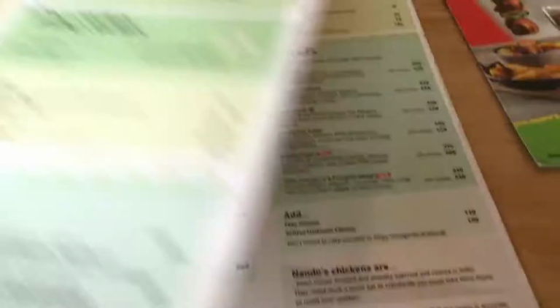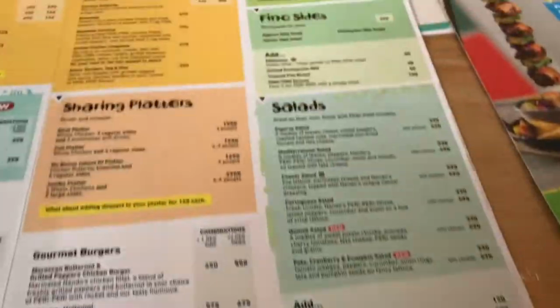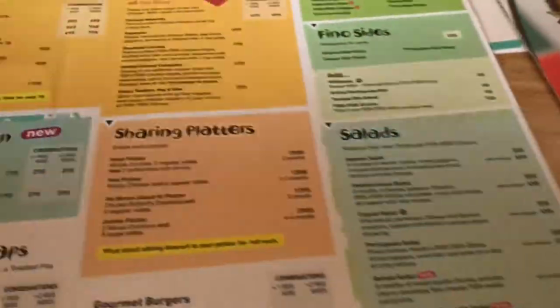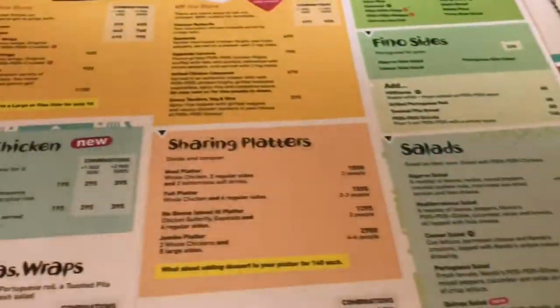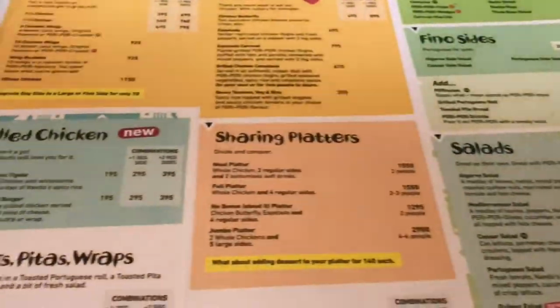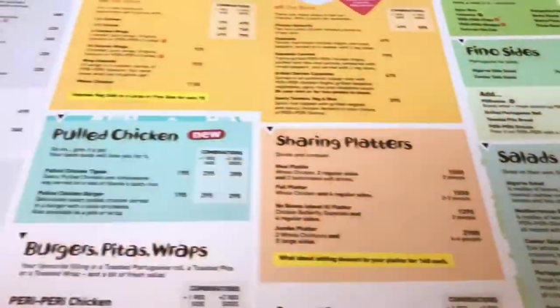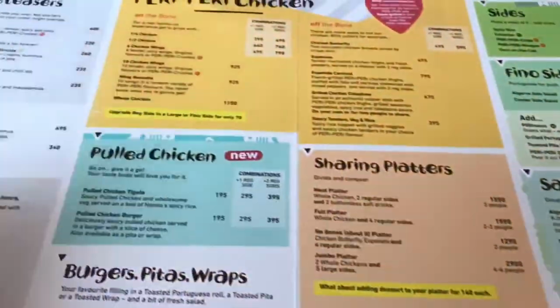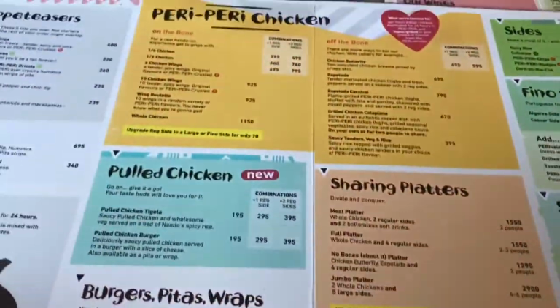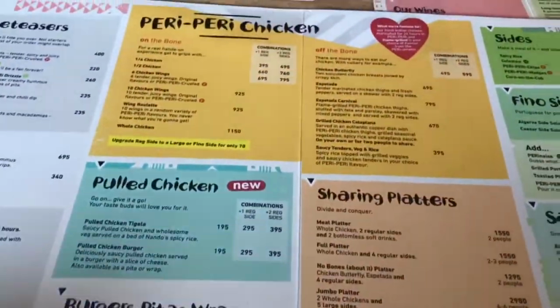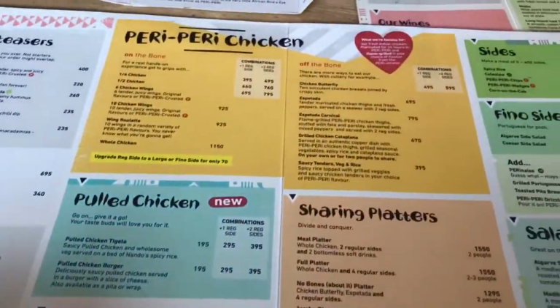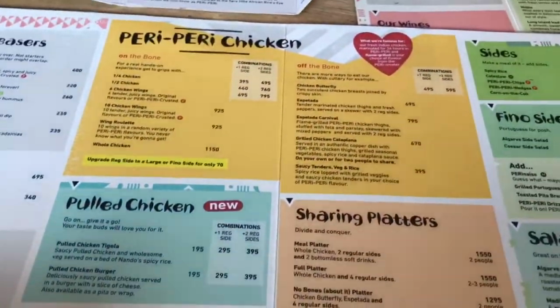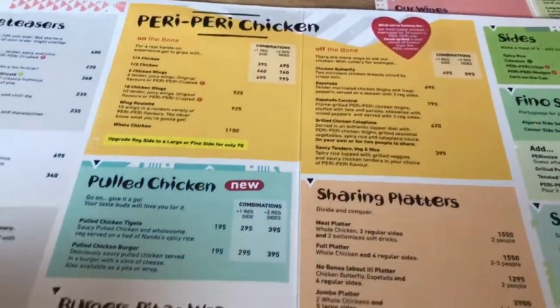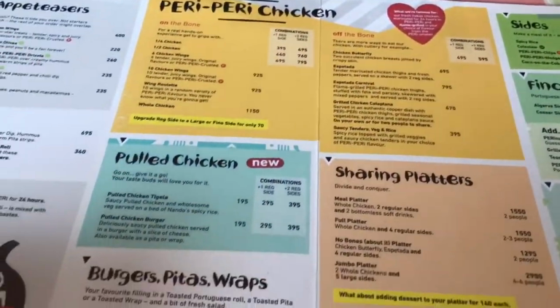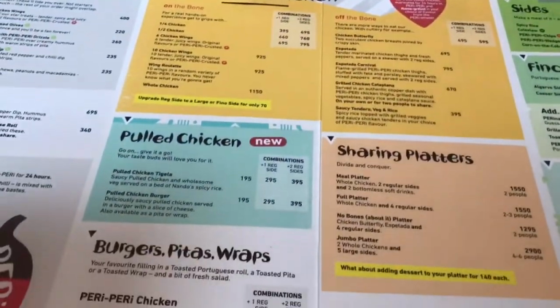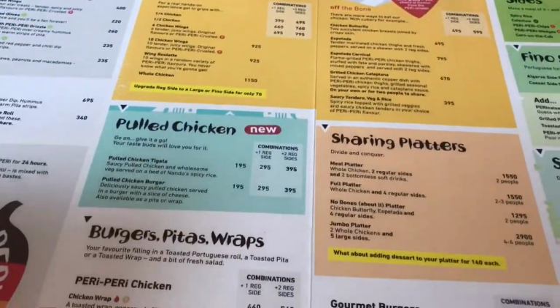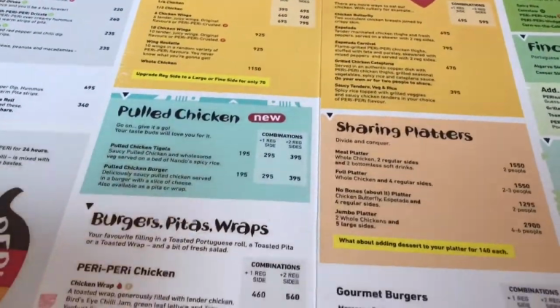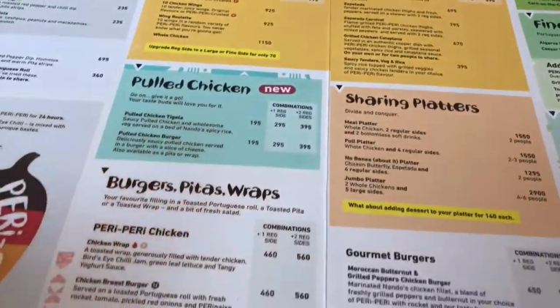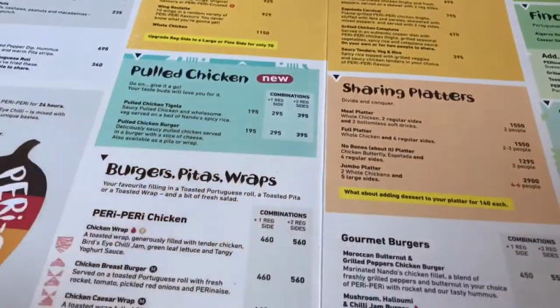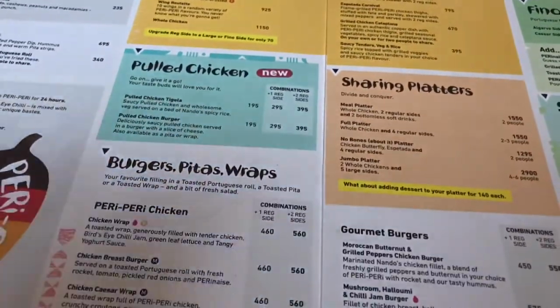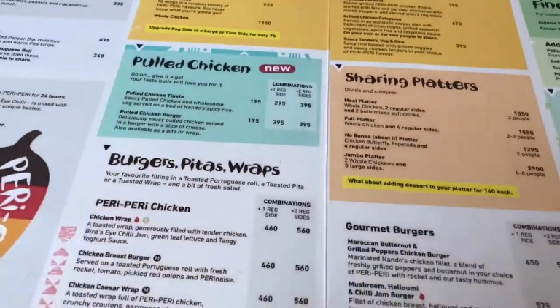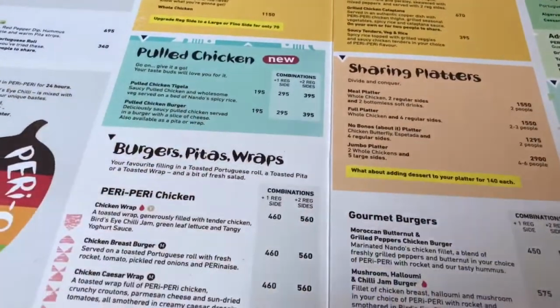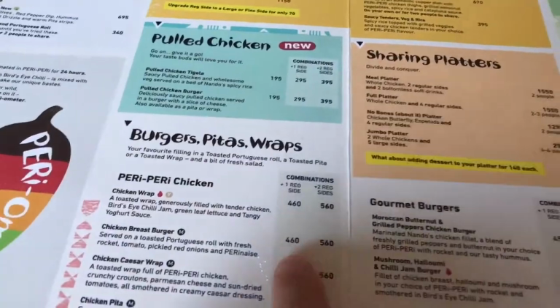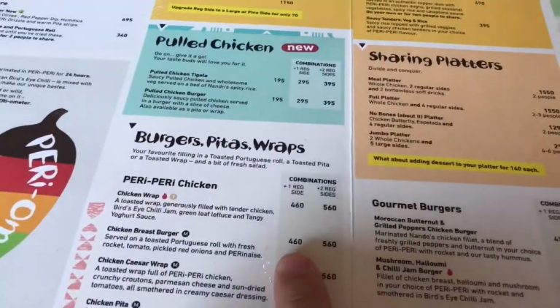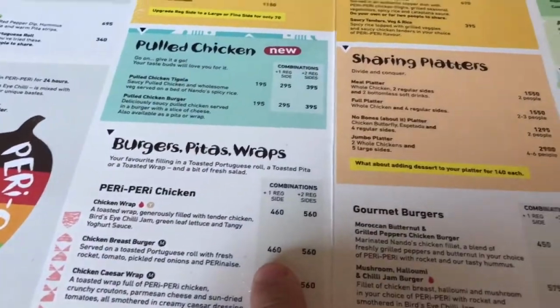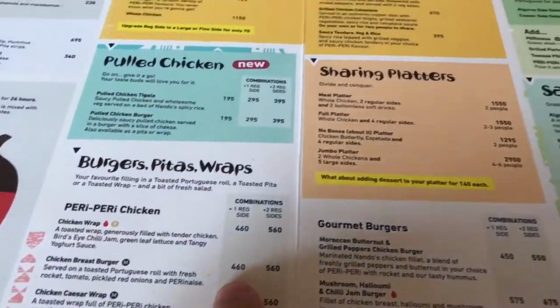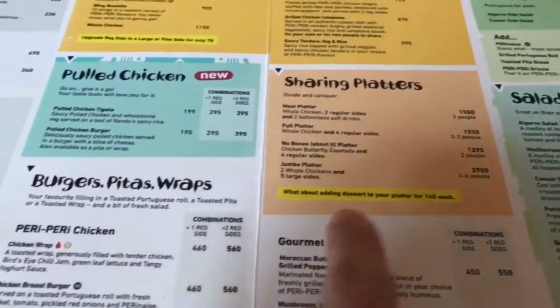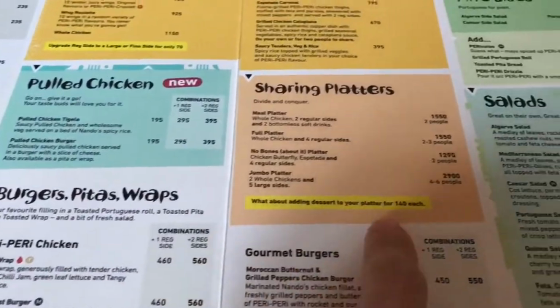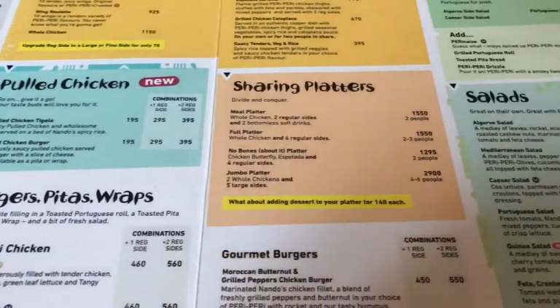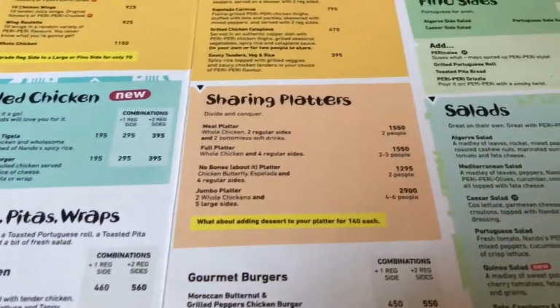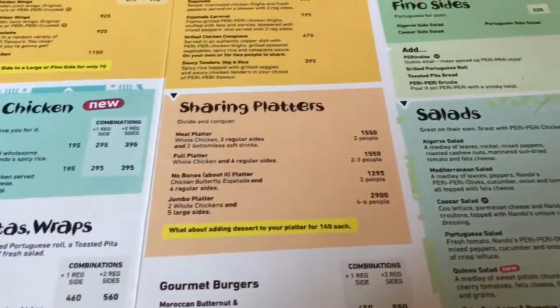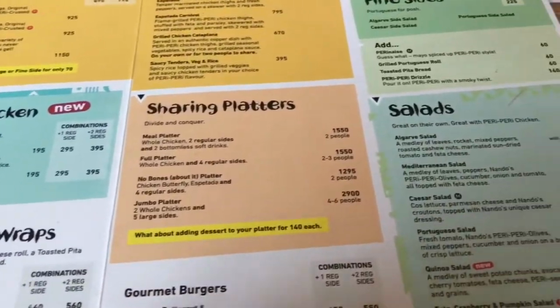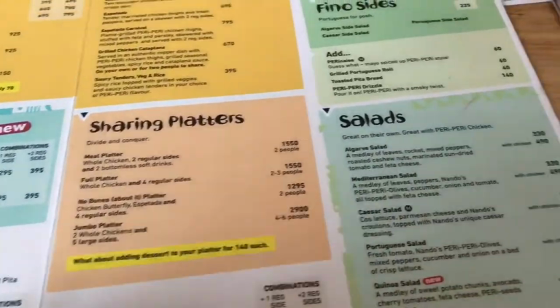They also have their traditional menu, which includes chicken, pulled chicken, burgers, pitas, wraps, and shareable platters.